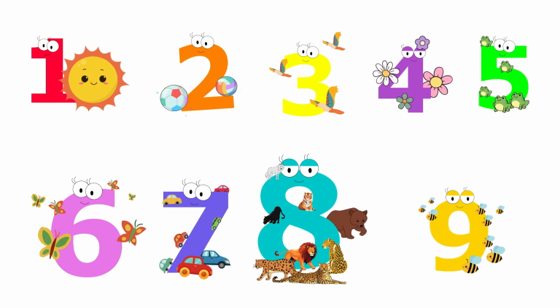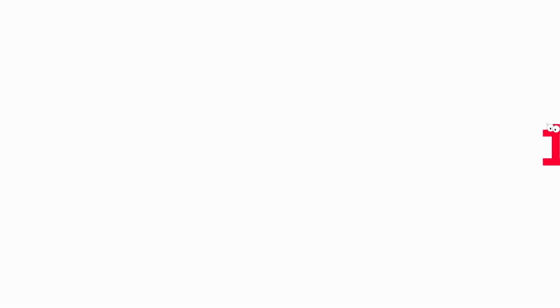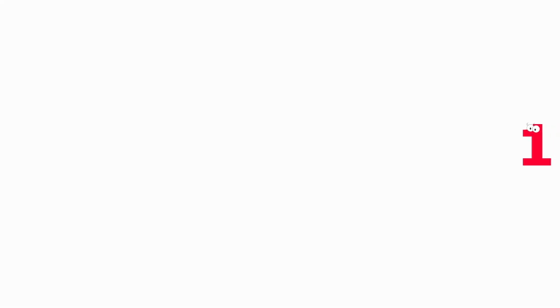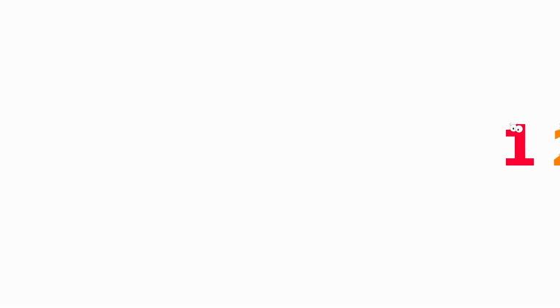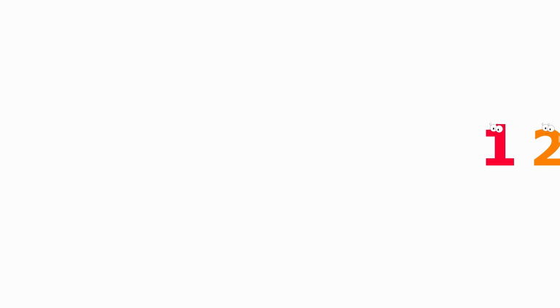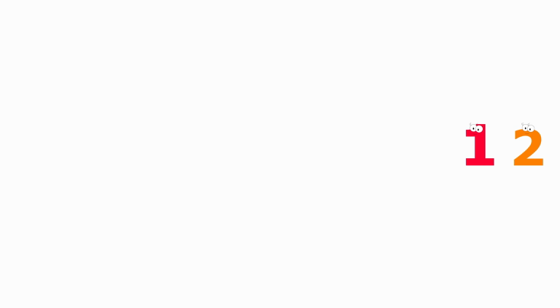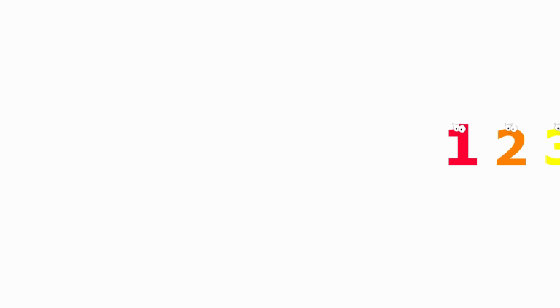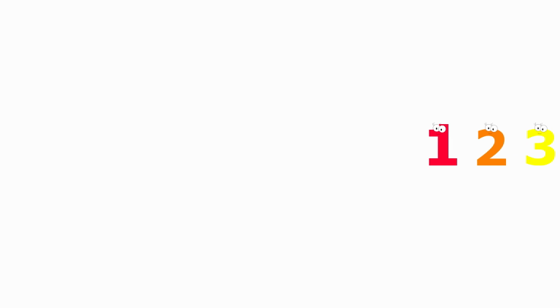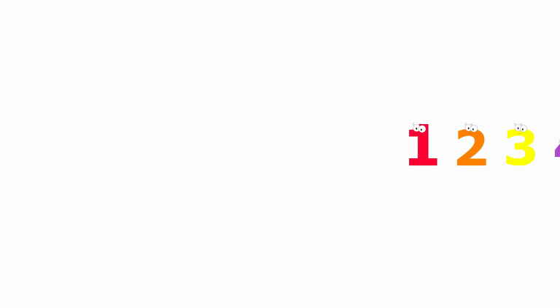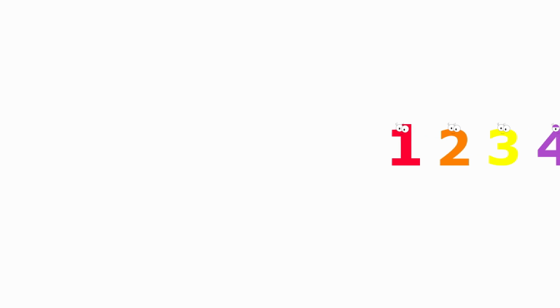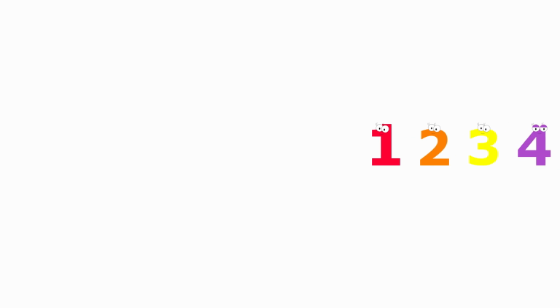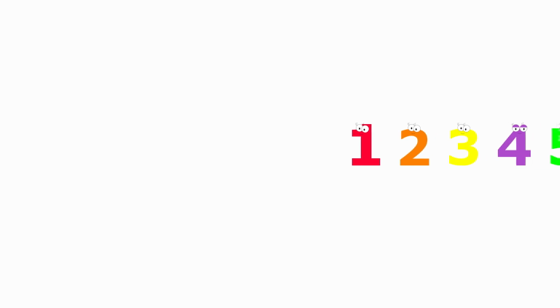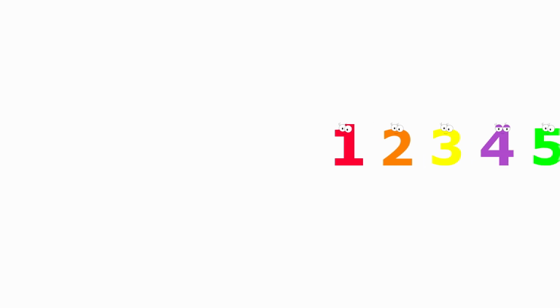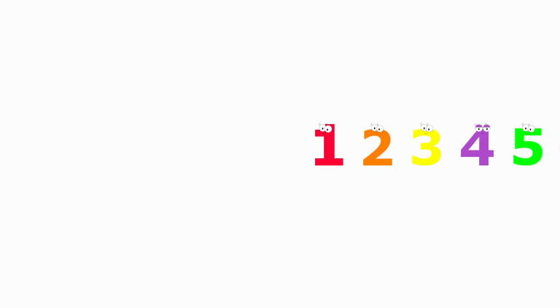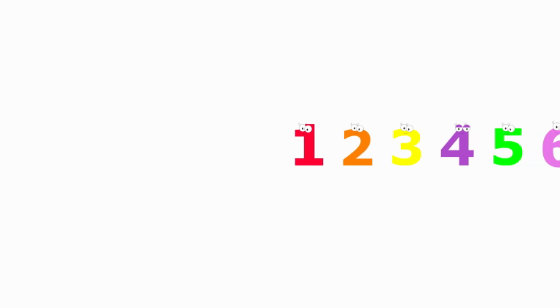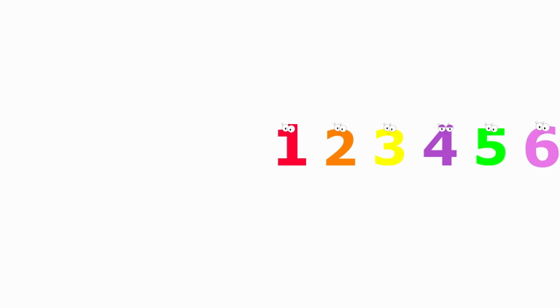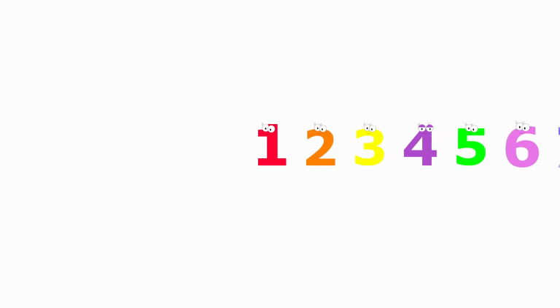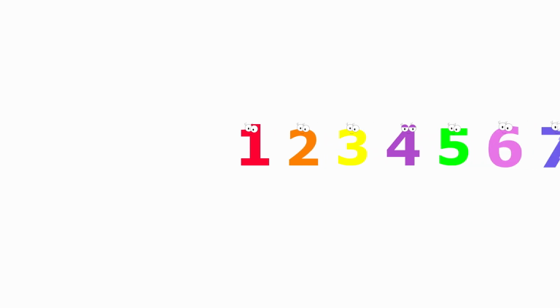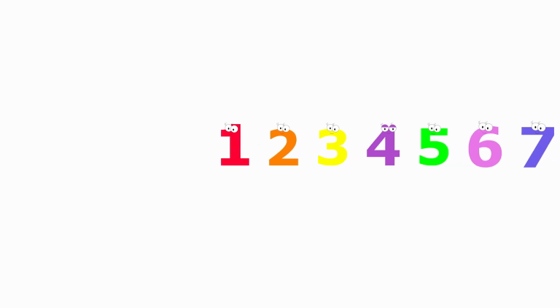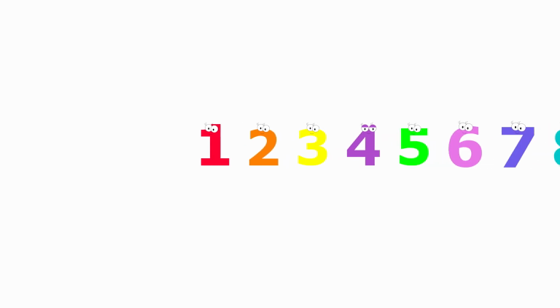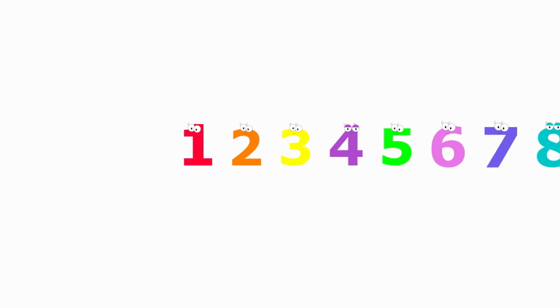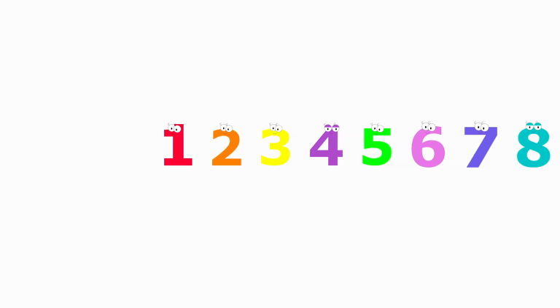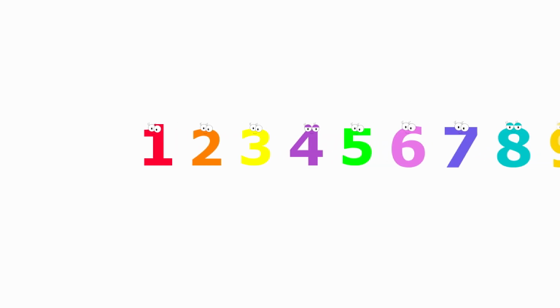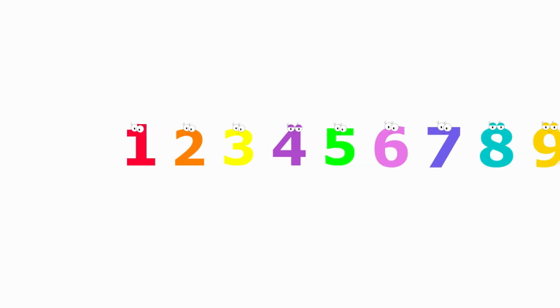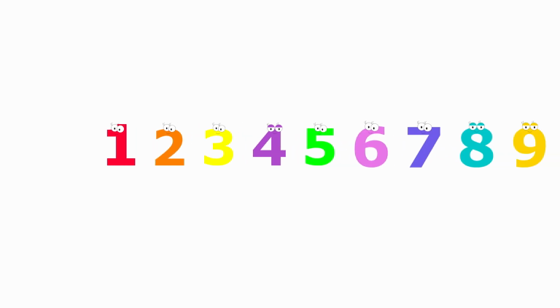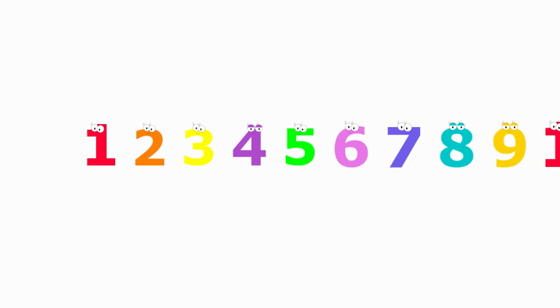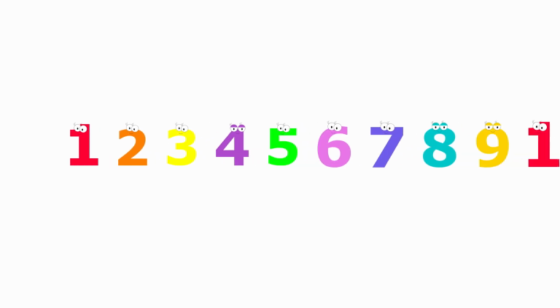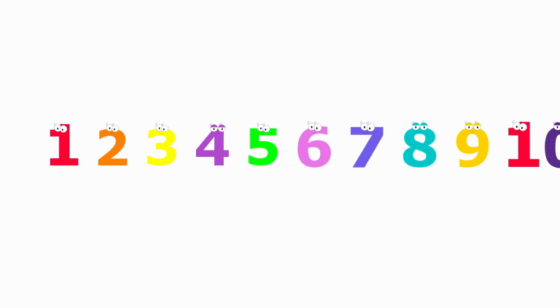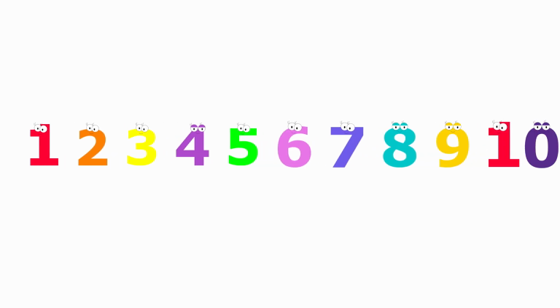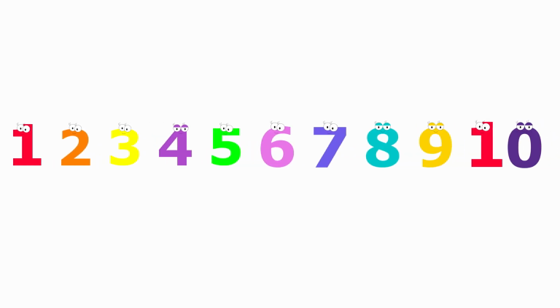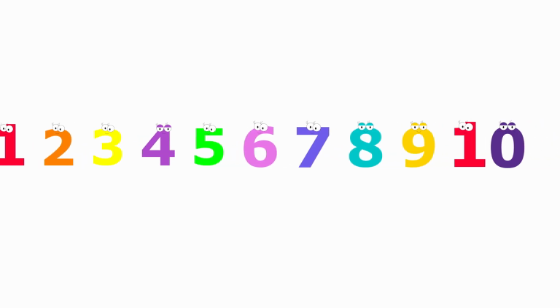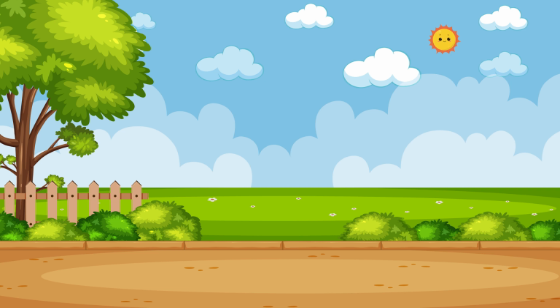Hi, friends. Today, we are going to count all the way to ten. Are you ready? Let's go.